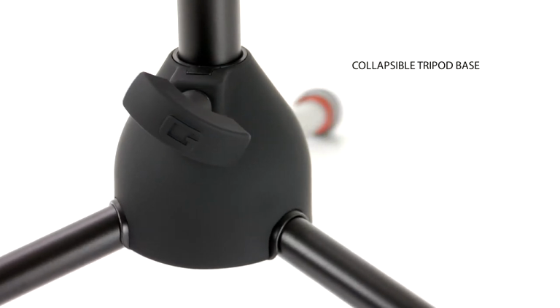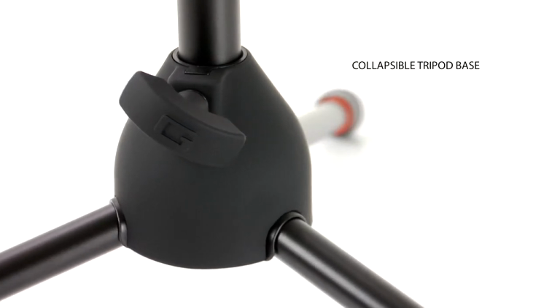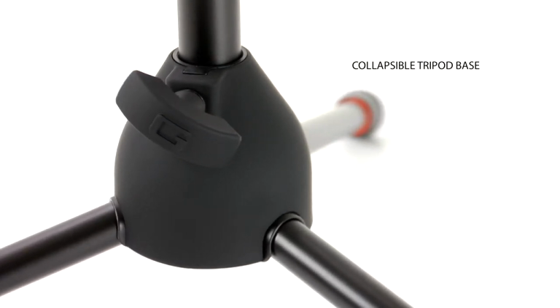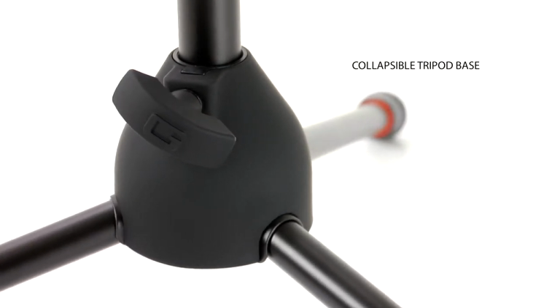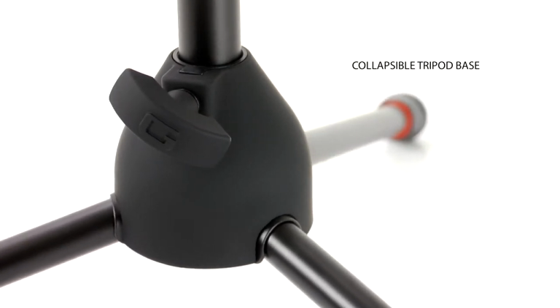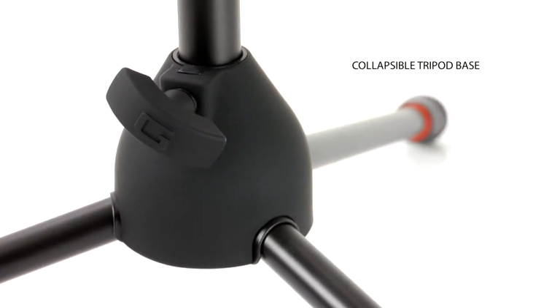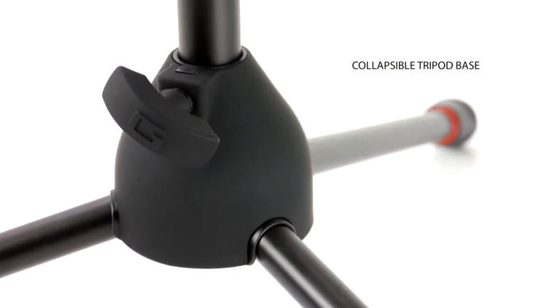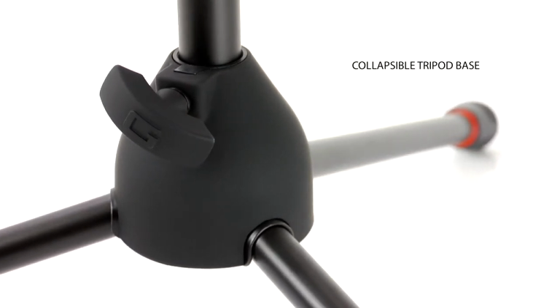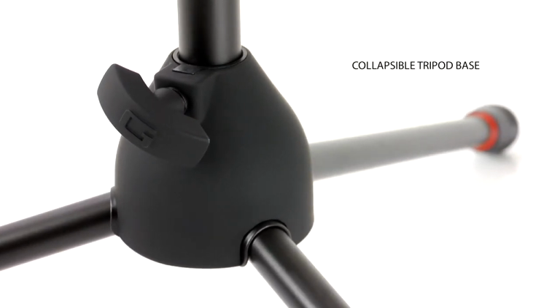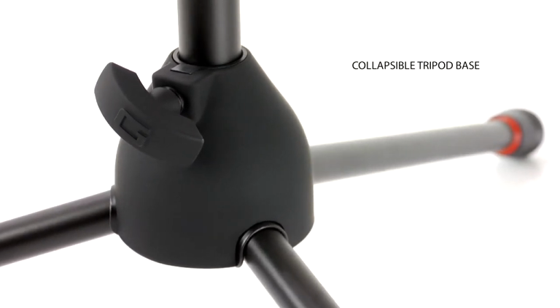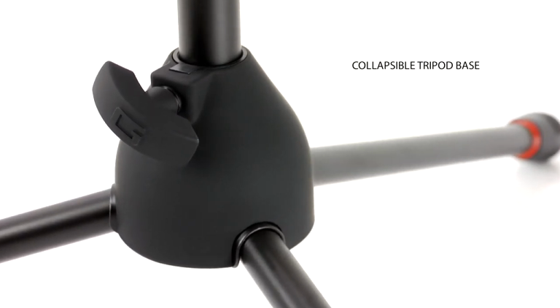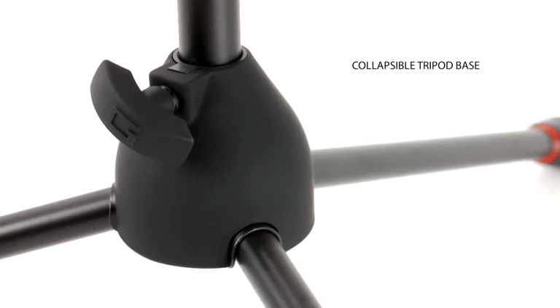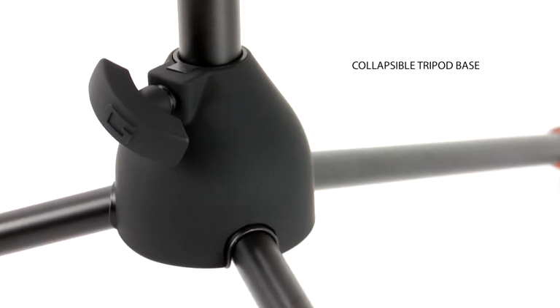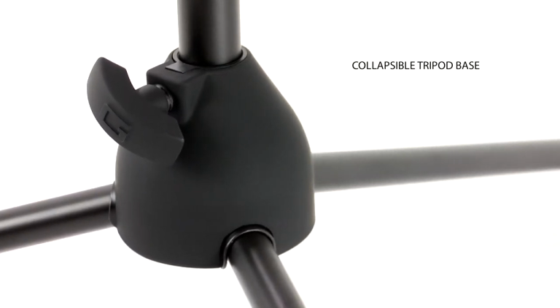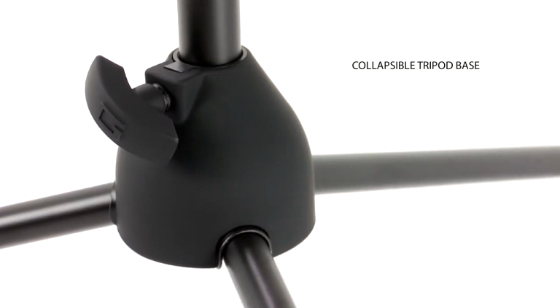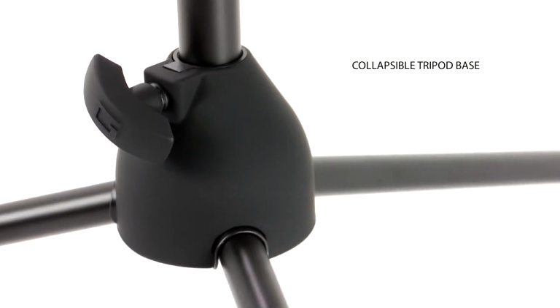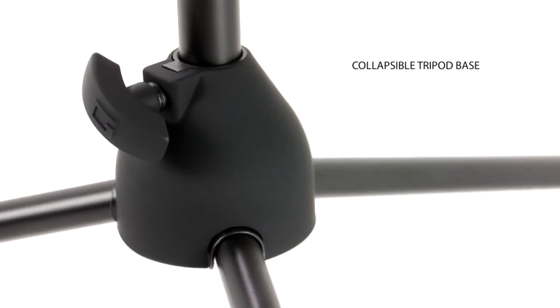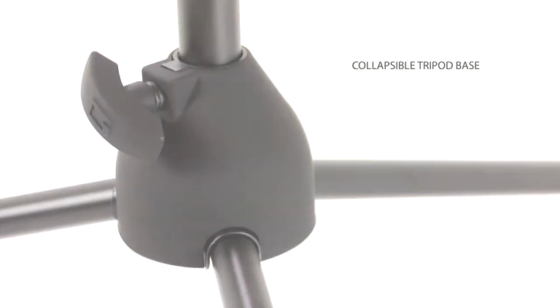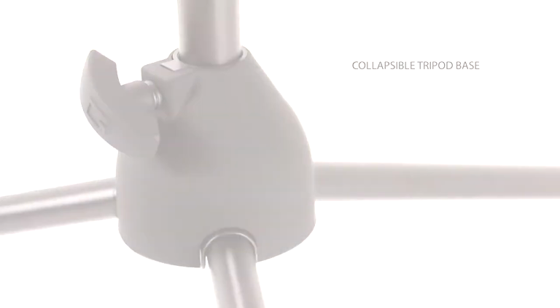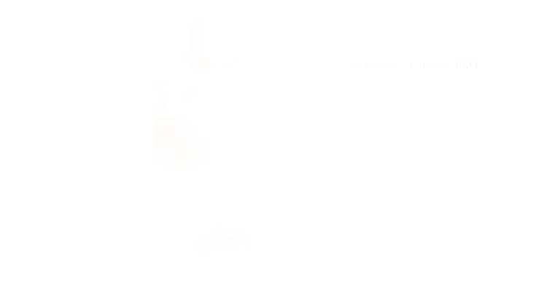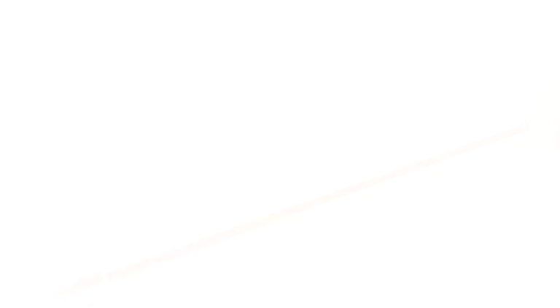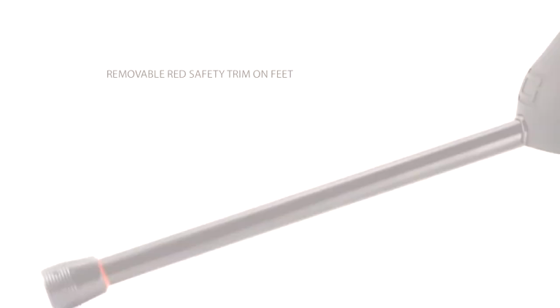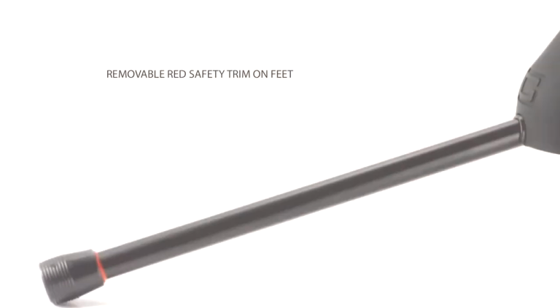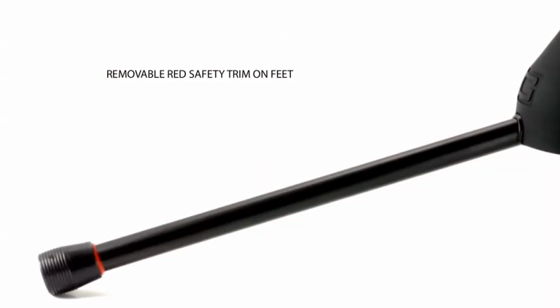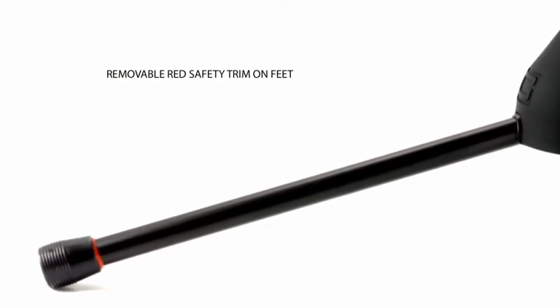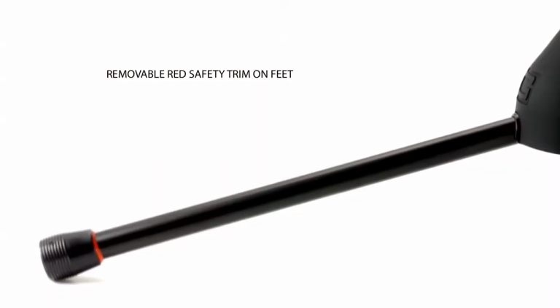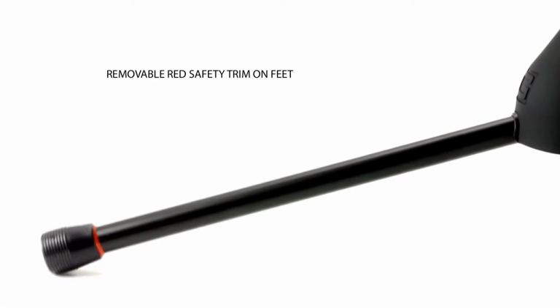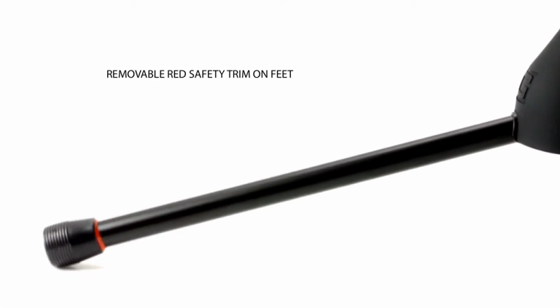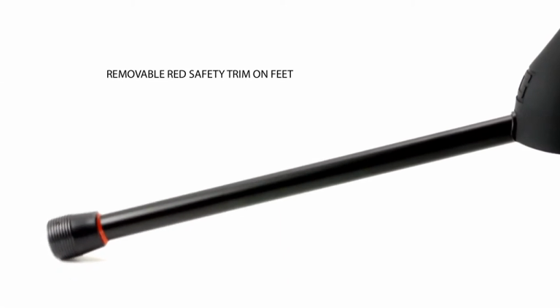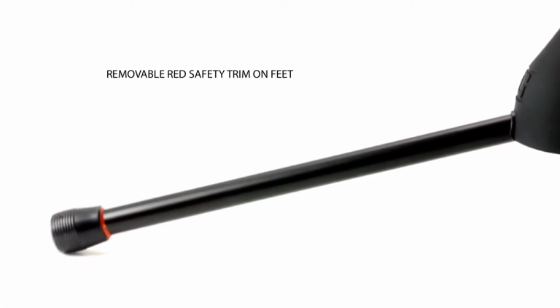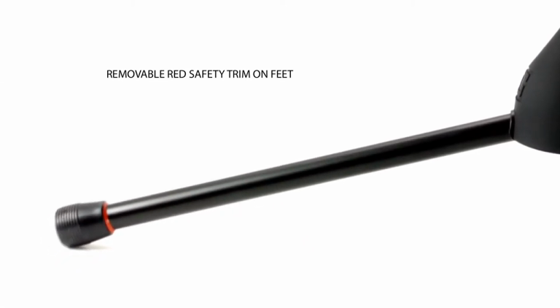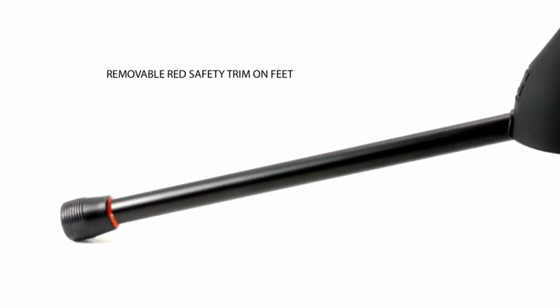The collapsible tripod base allows for compact storage and includes a removable red safety trim on the feet.